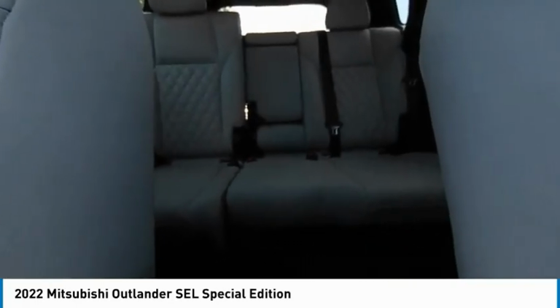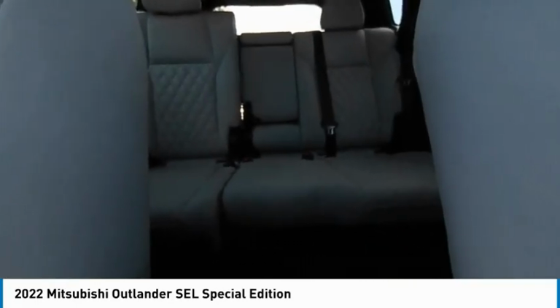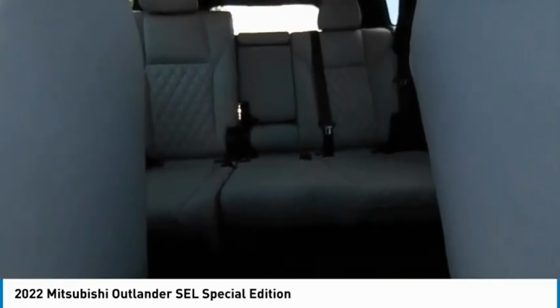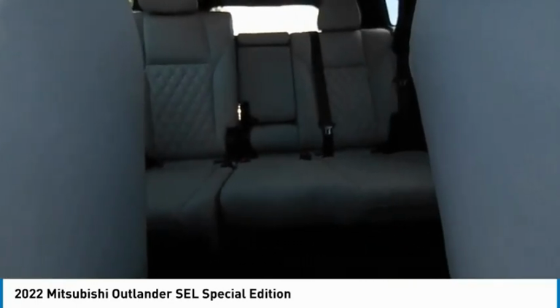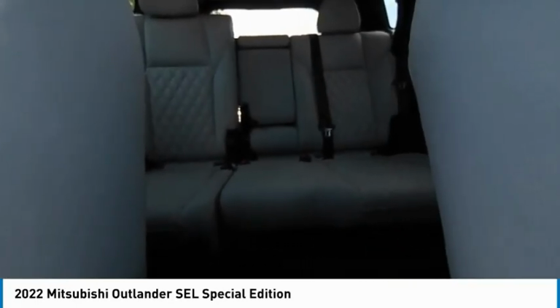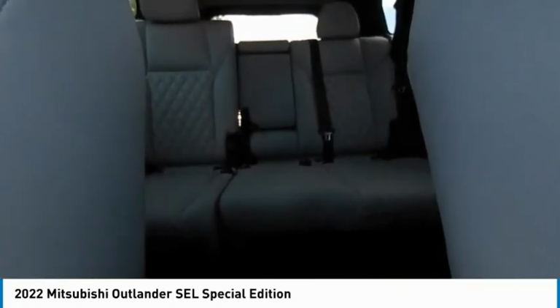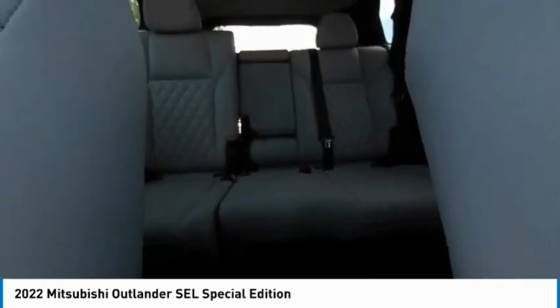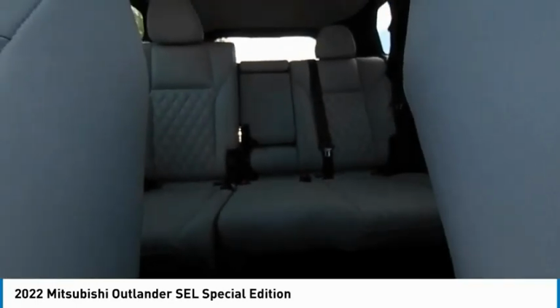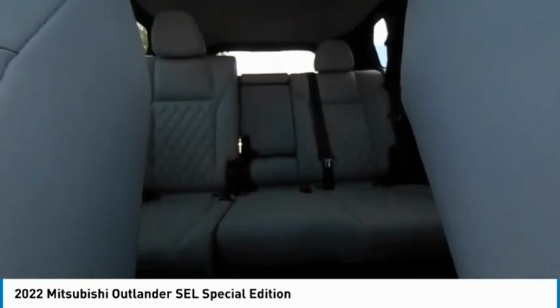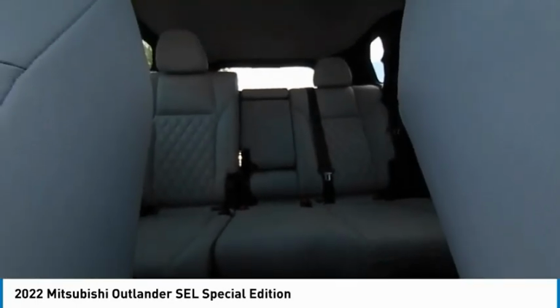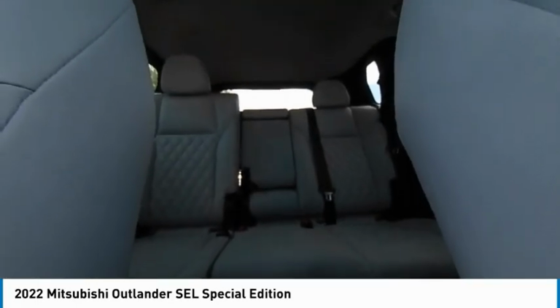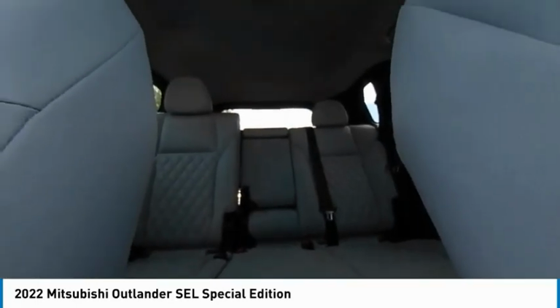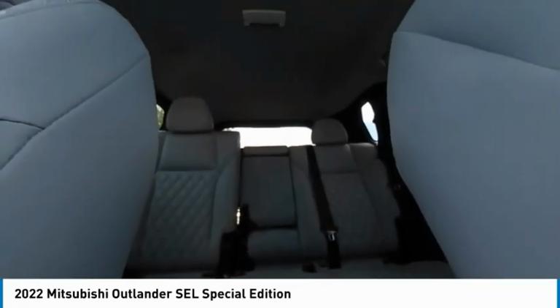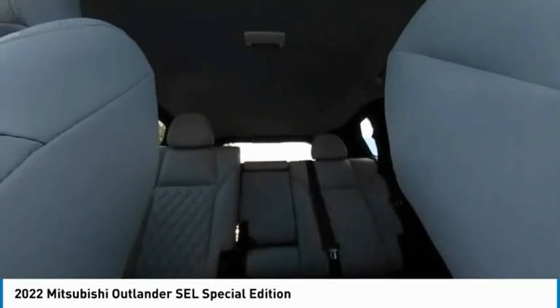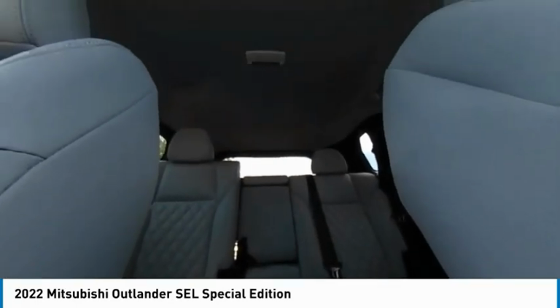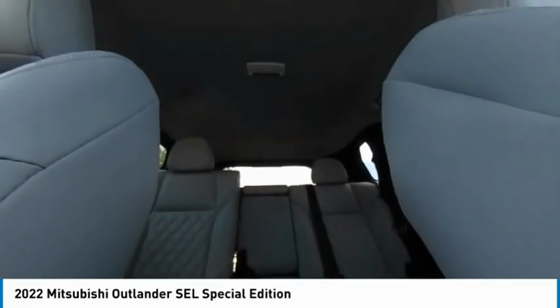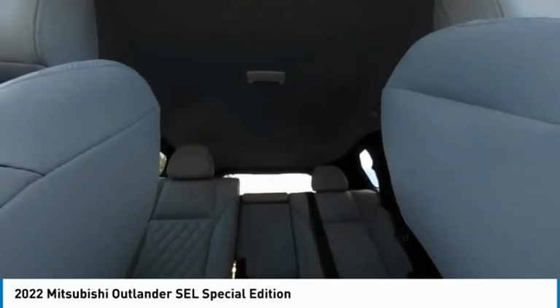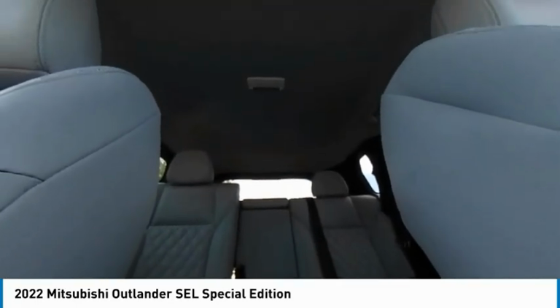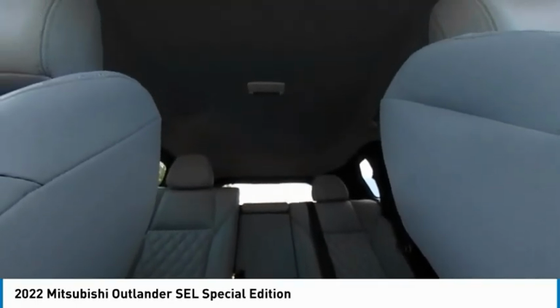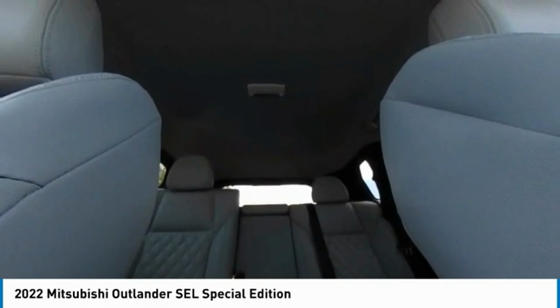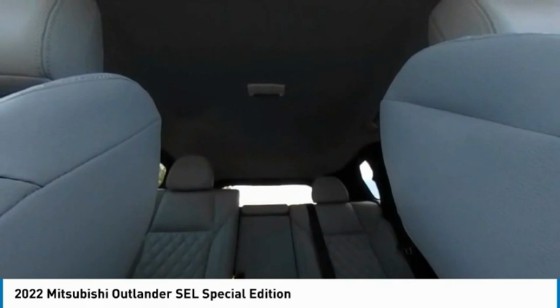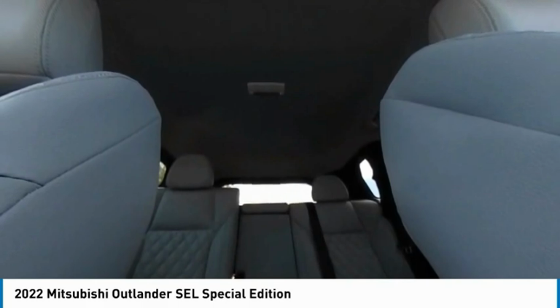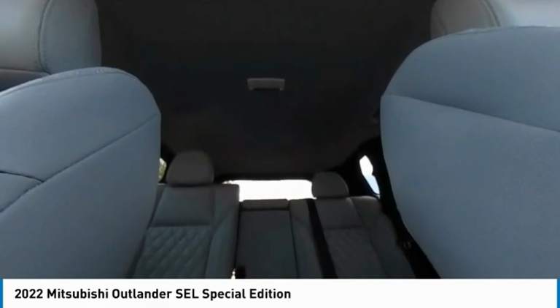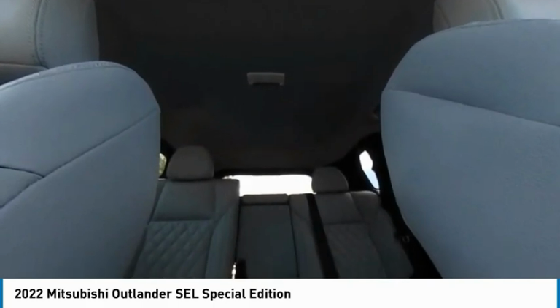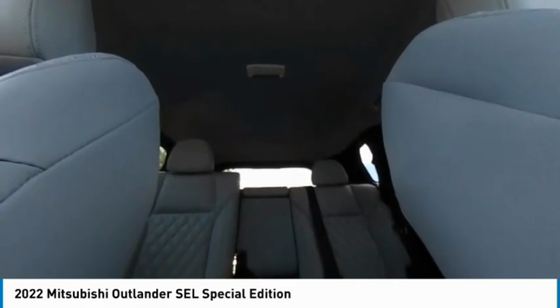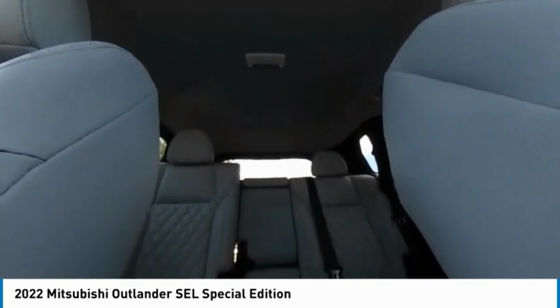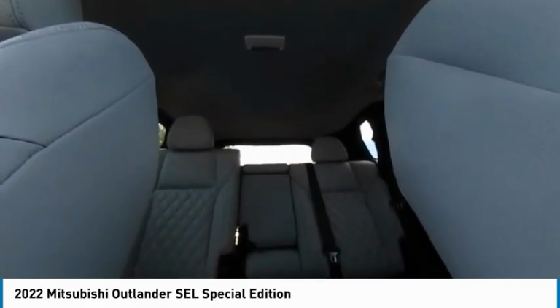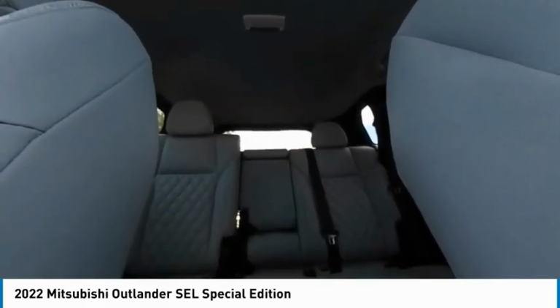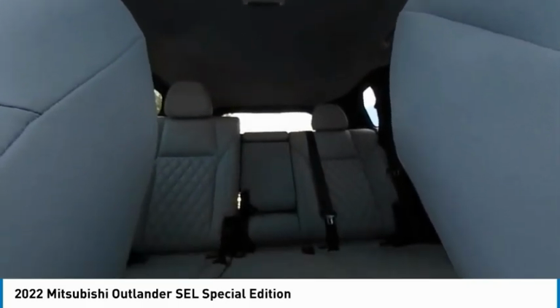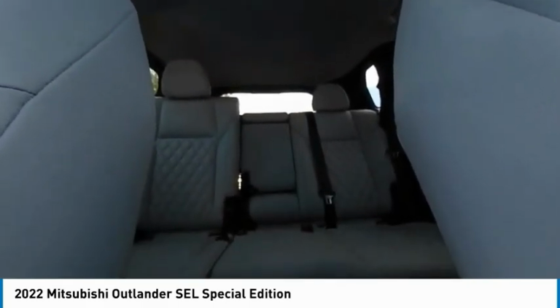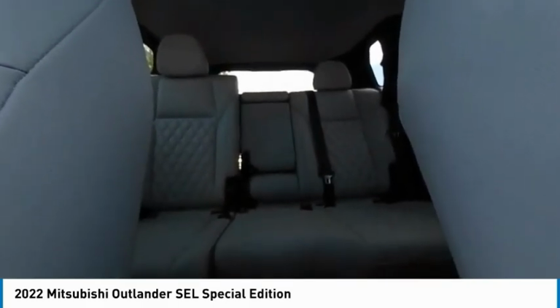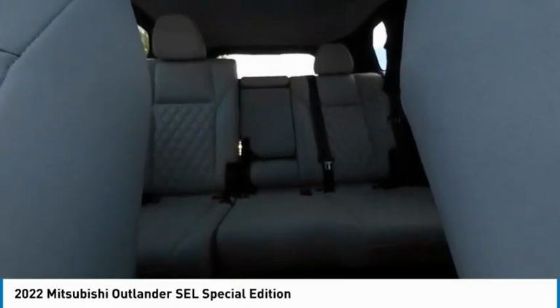Rear spoiler, power liftgate, brake assist, traction control, stability control.